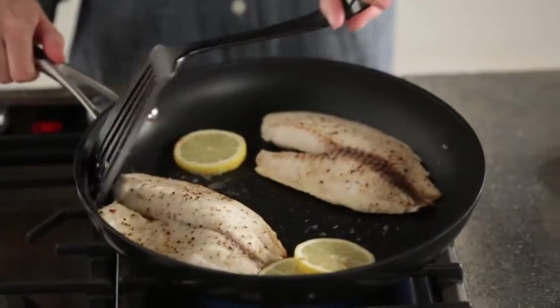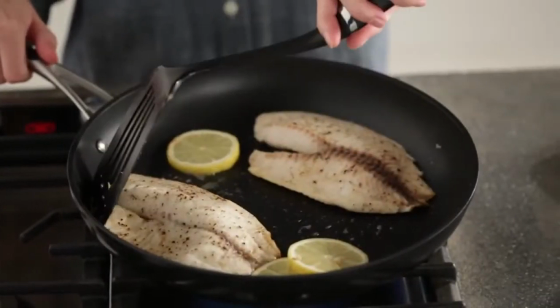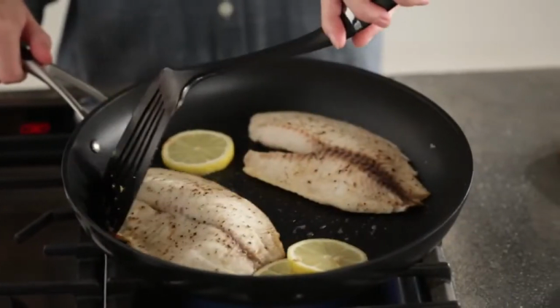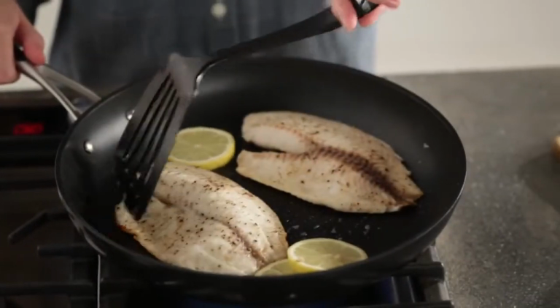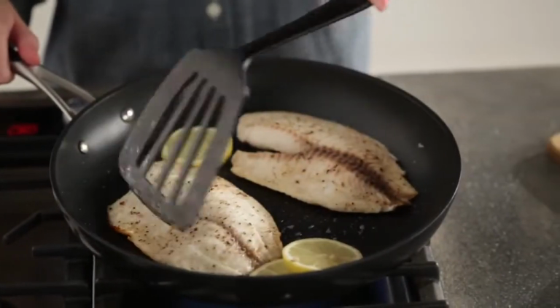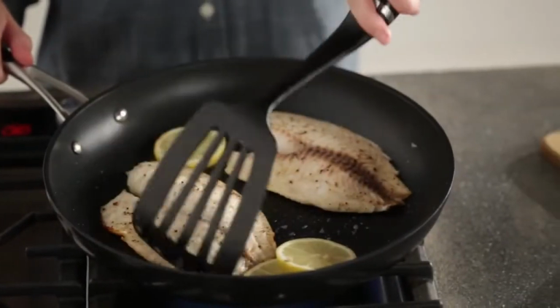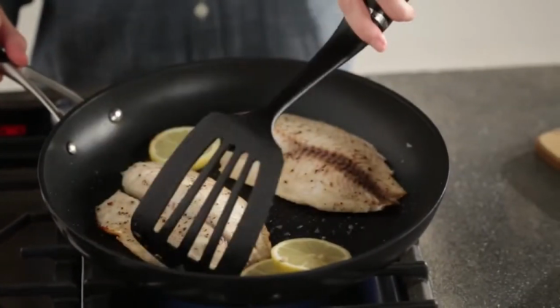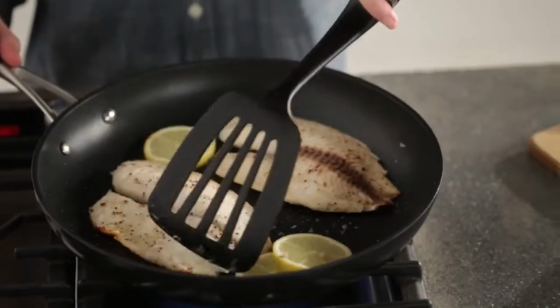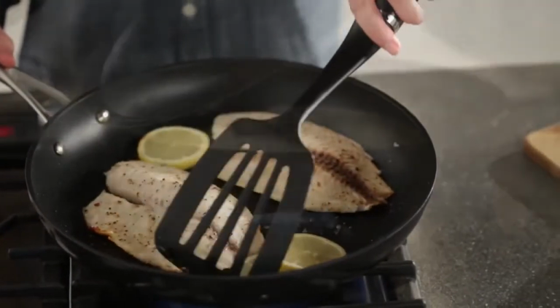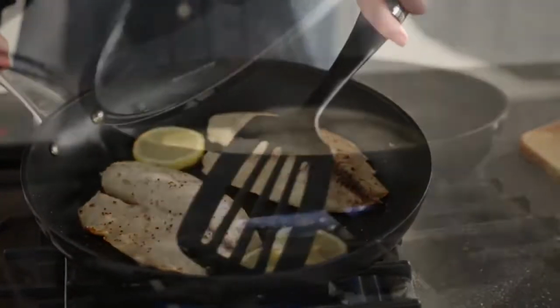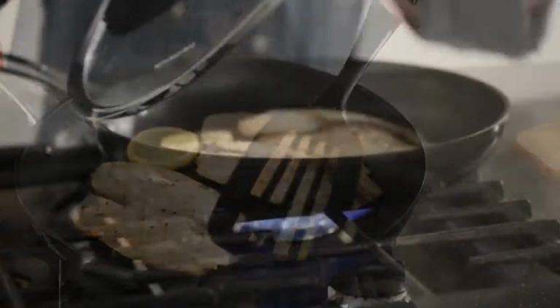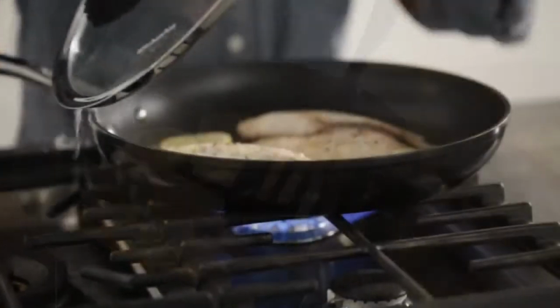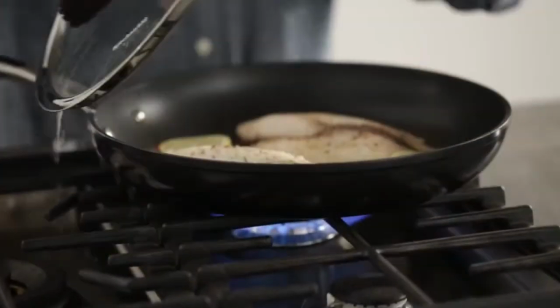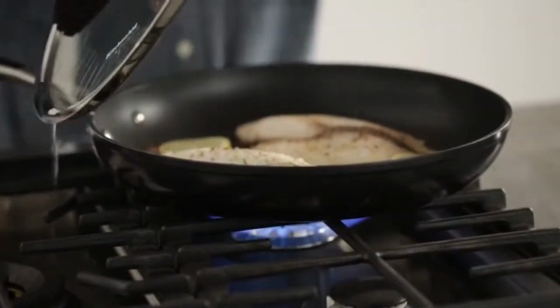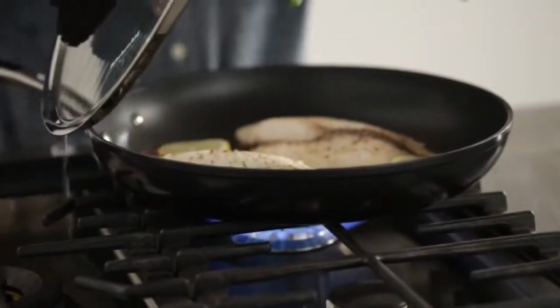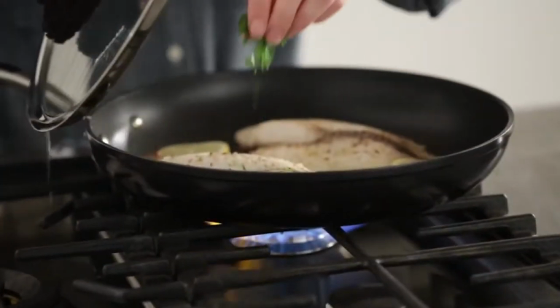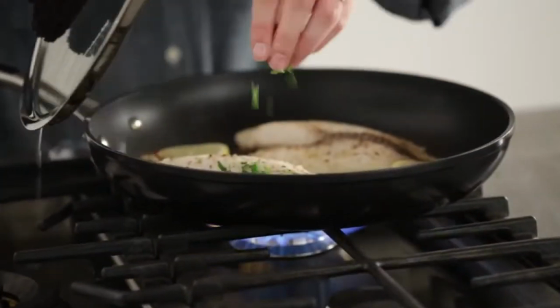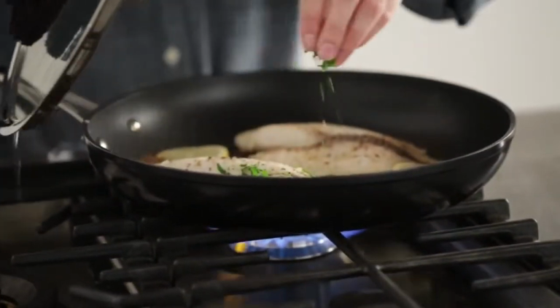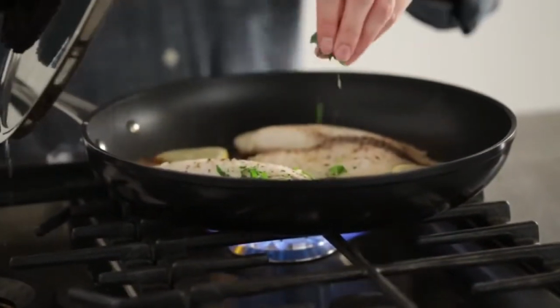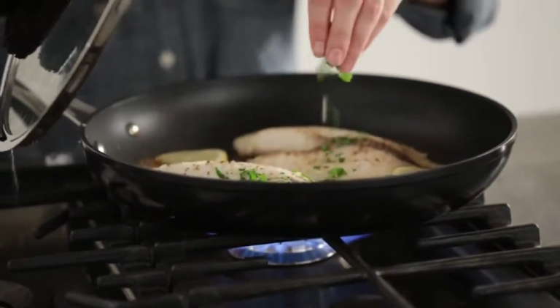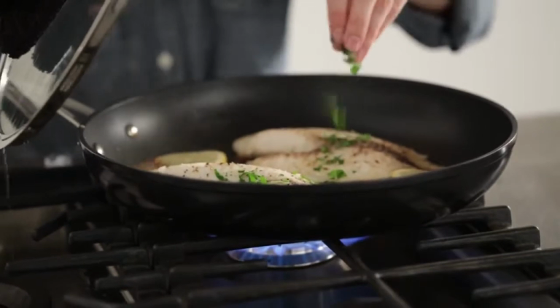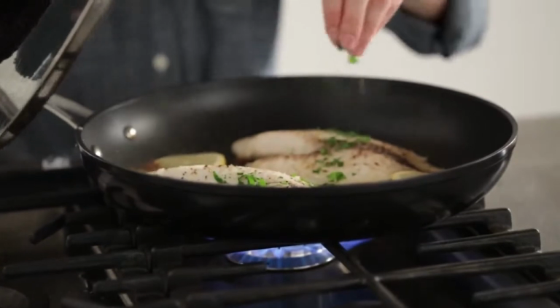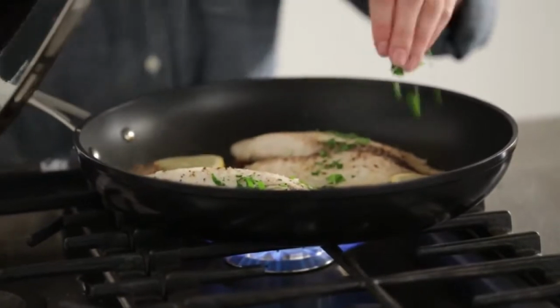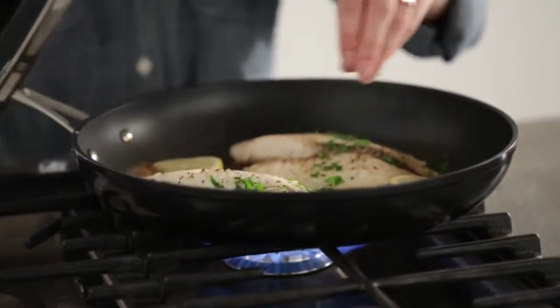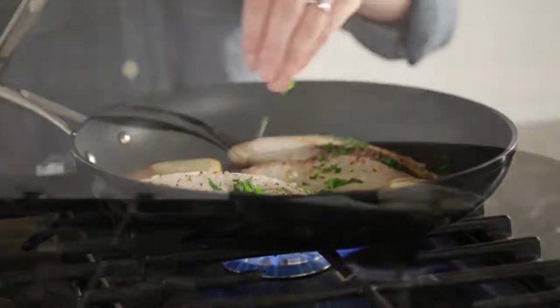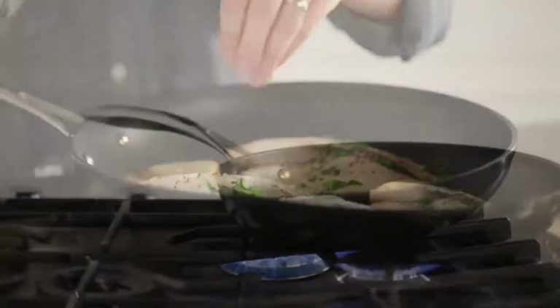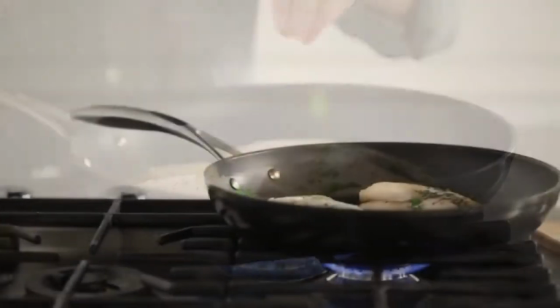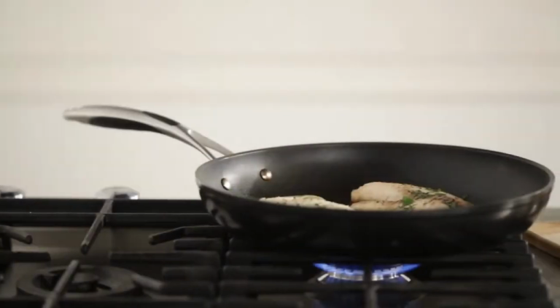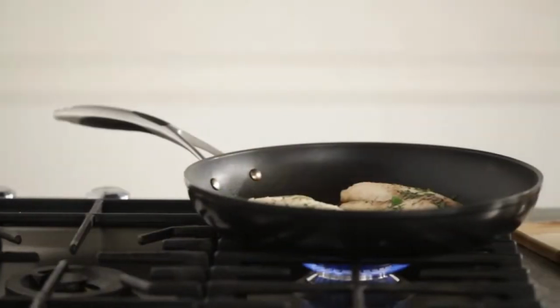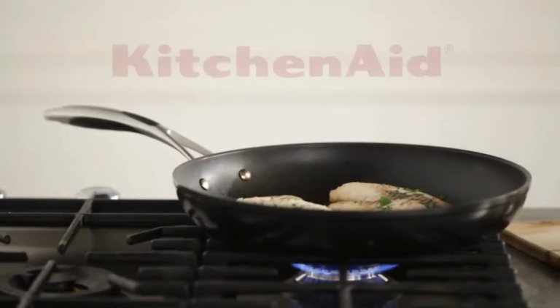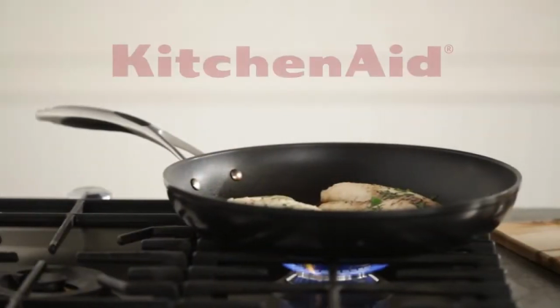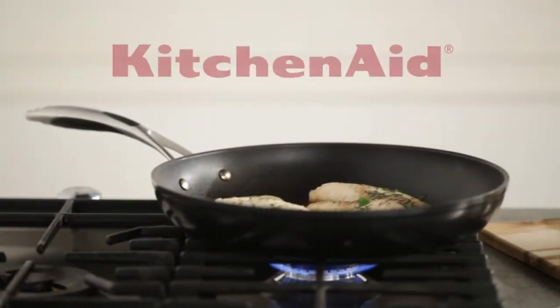Gently turn the fish, toss in your favorite herbs. Delicious.